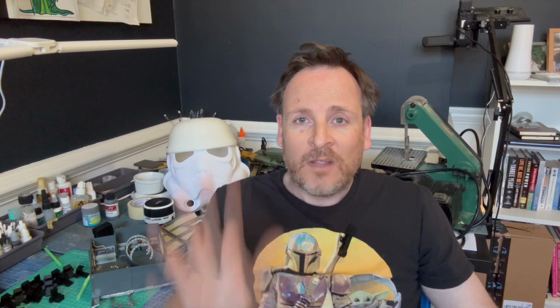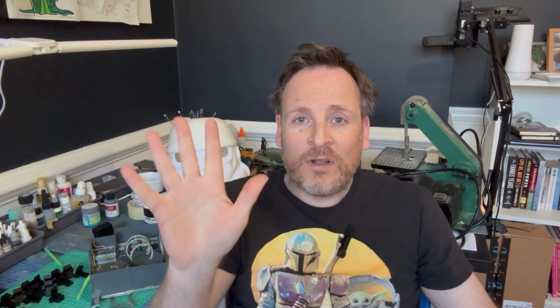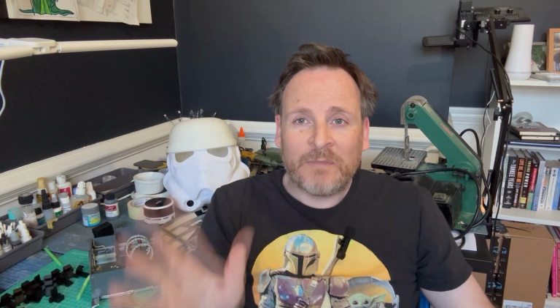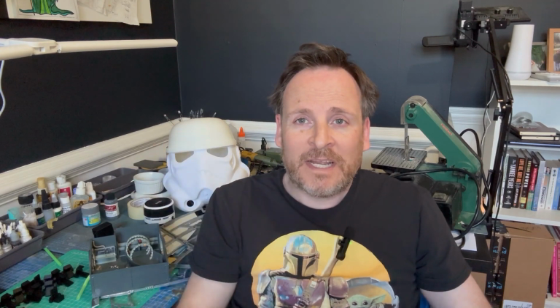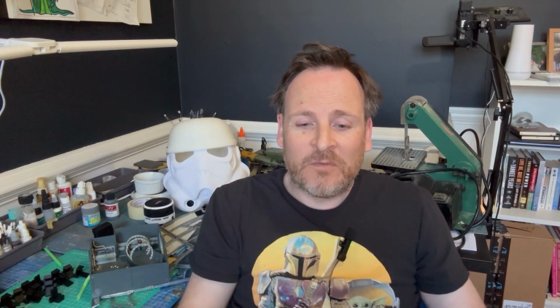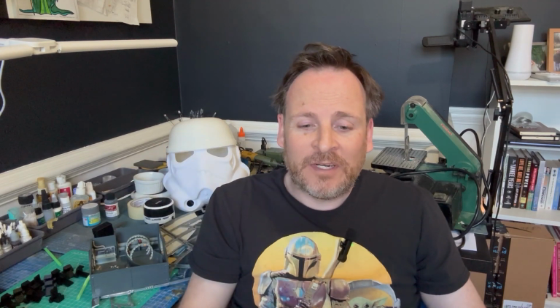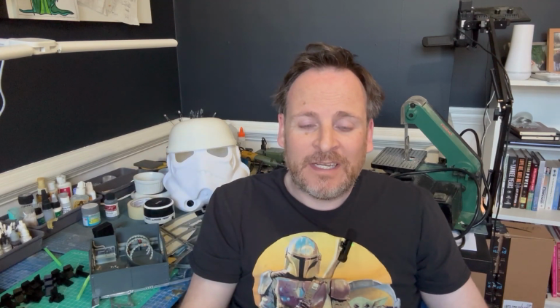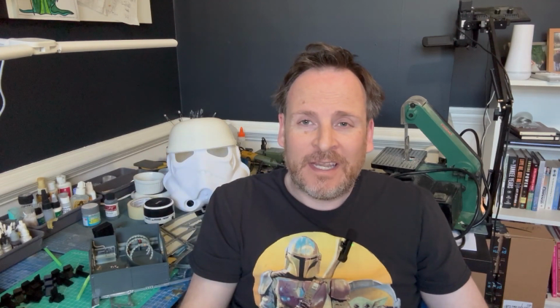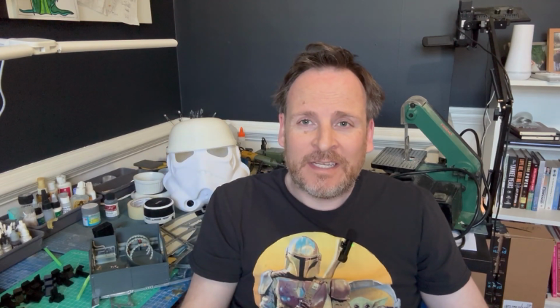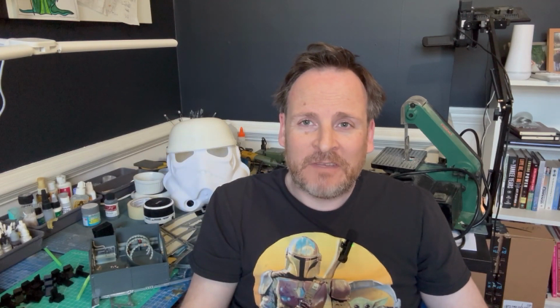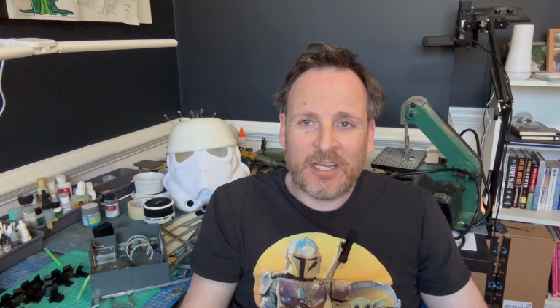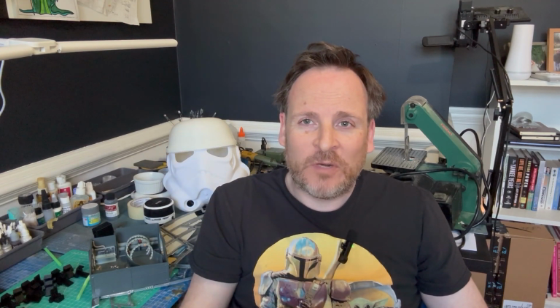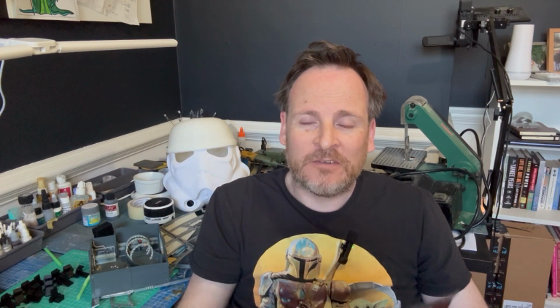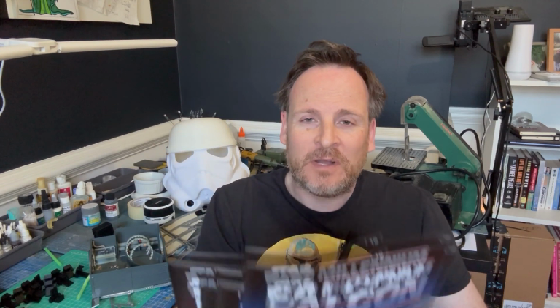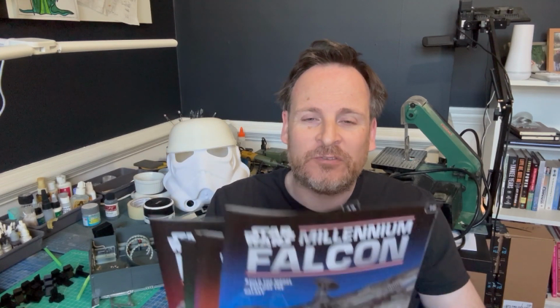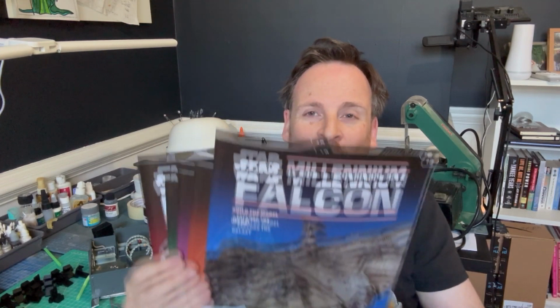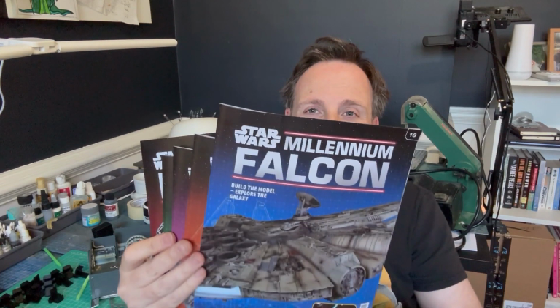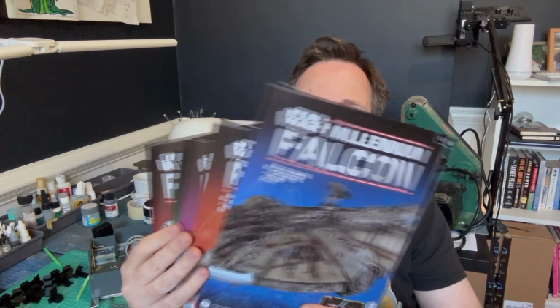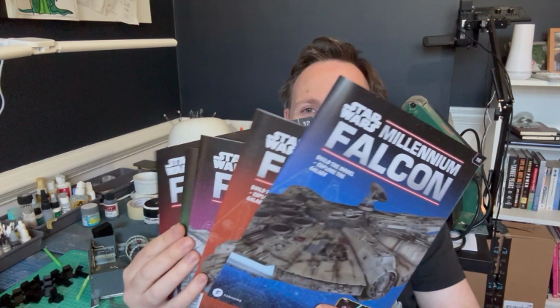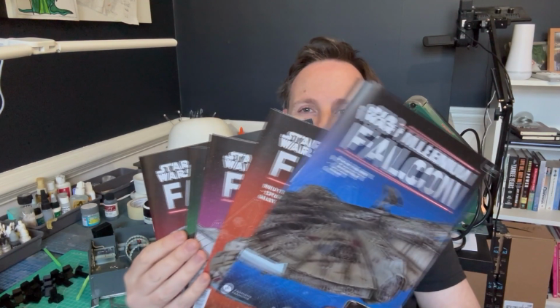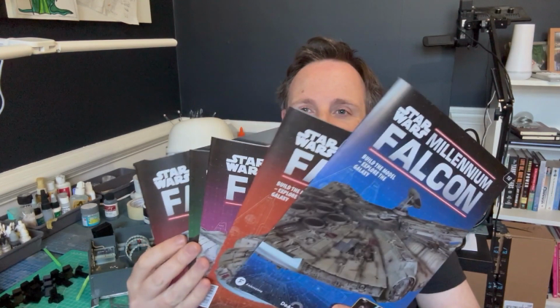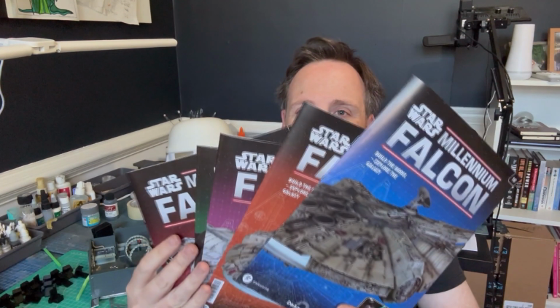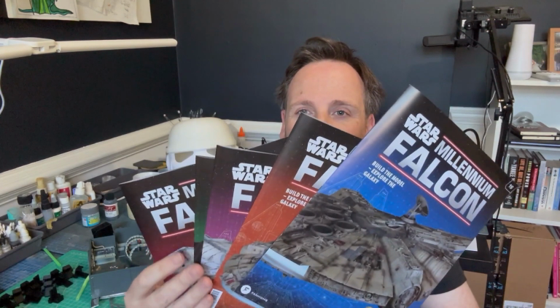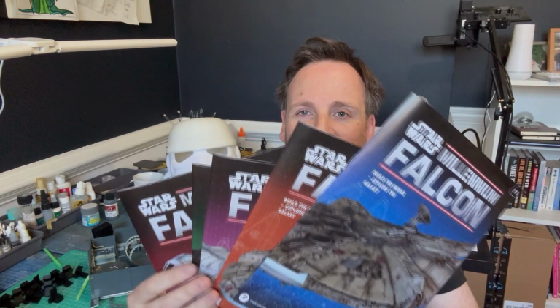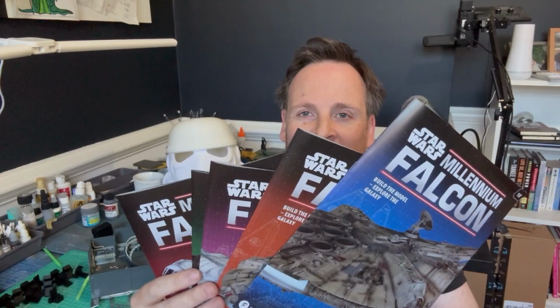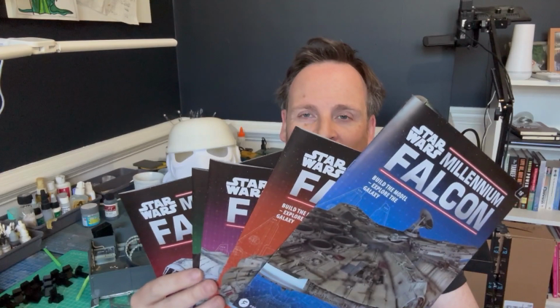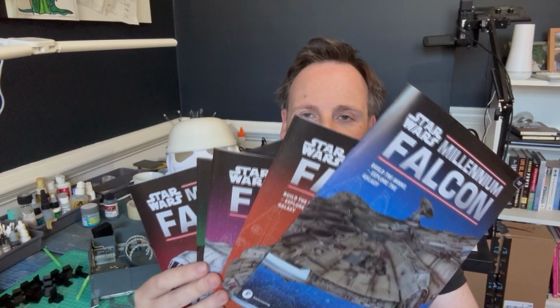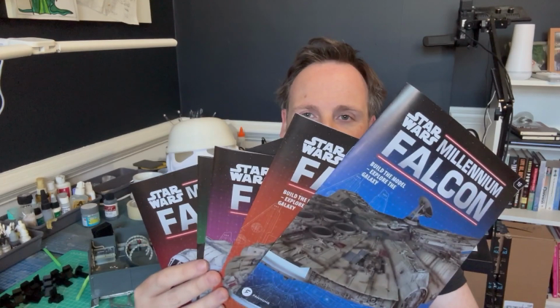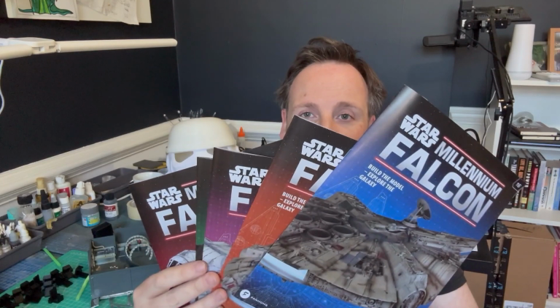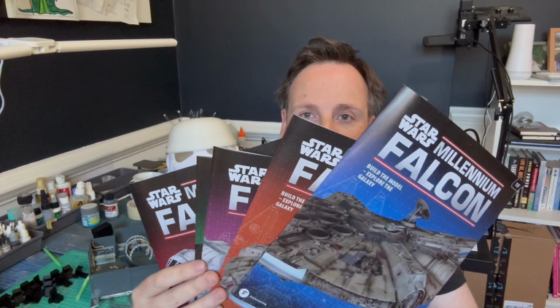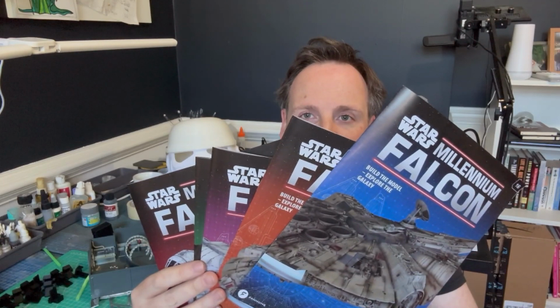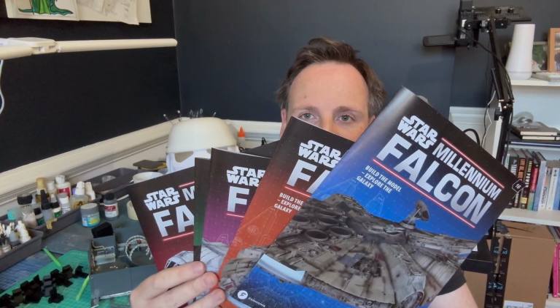Welcome back everybody! In this video we're going to do parts 12 to 16 of Fan Home's Millennium Falcon.